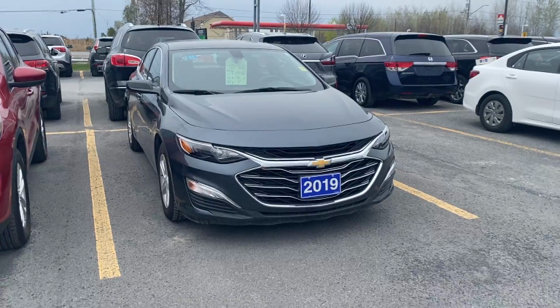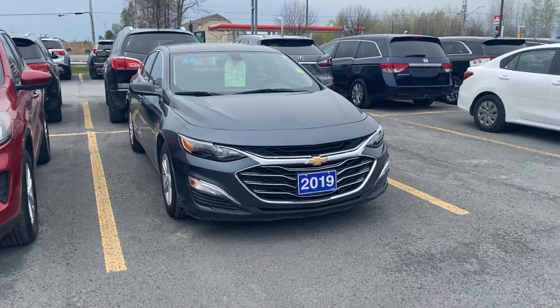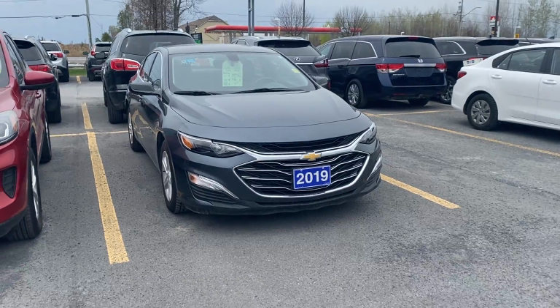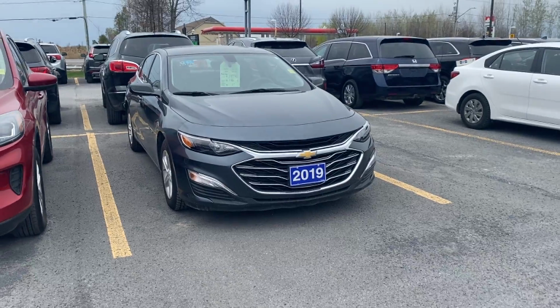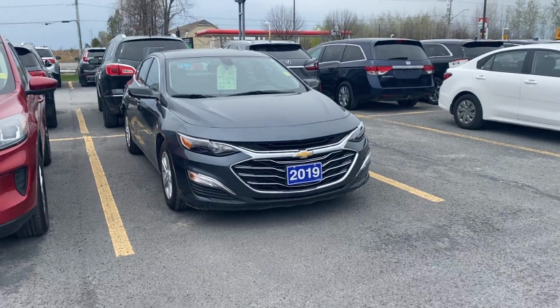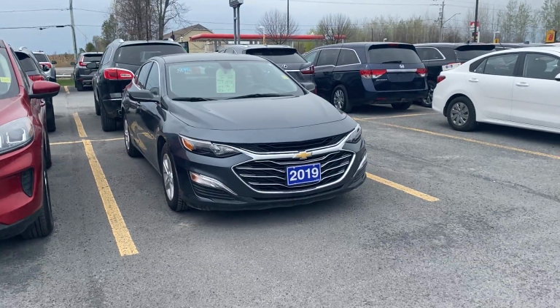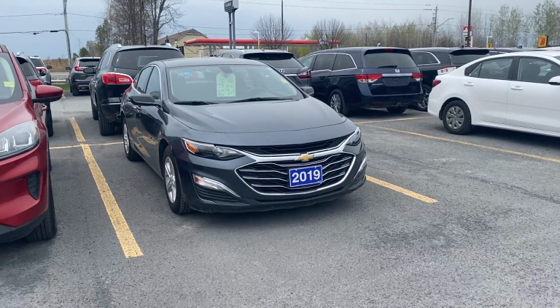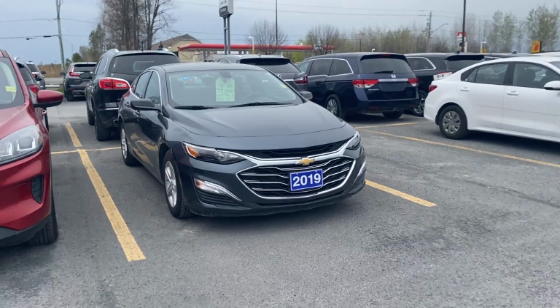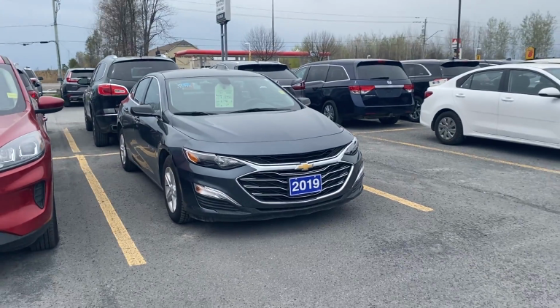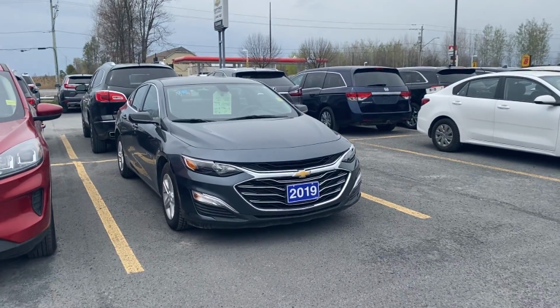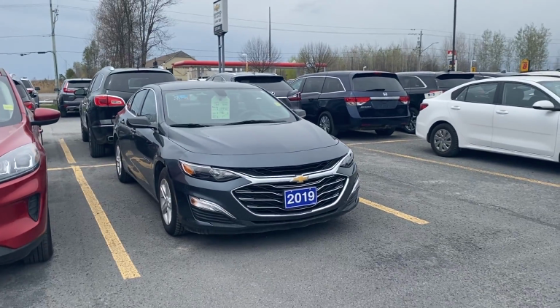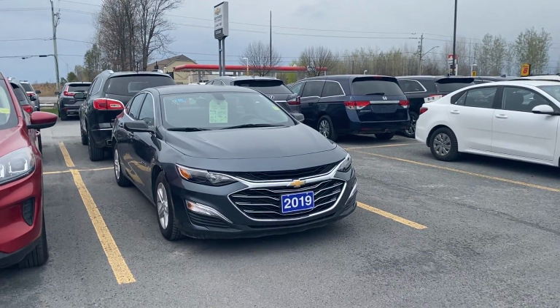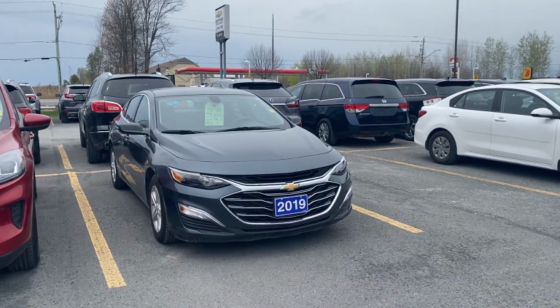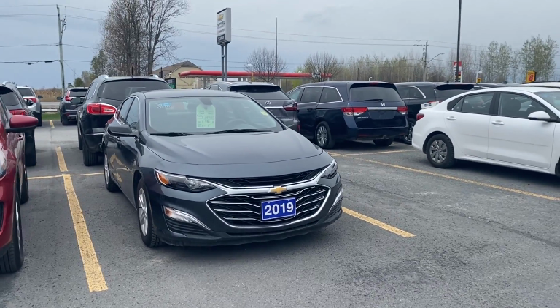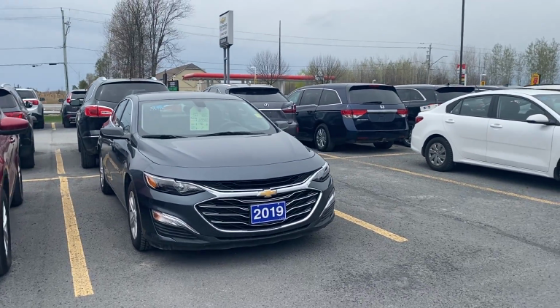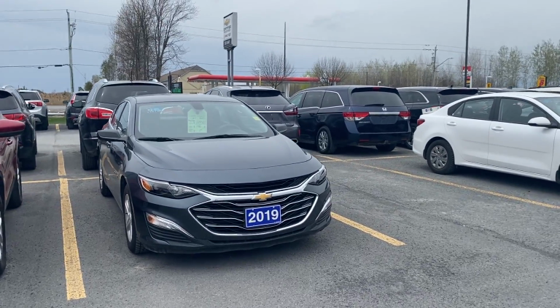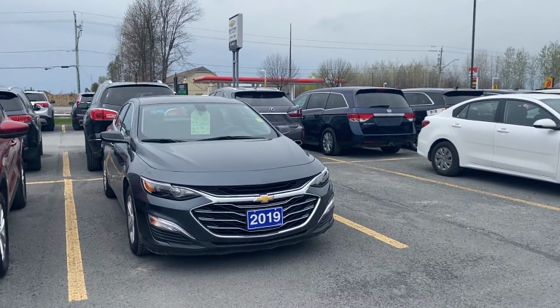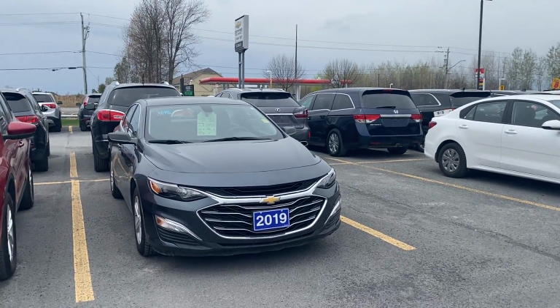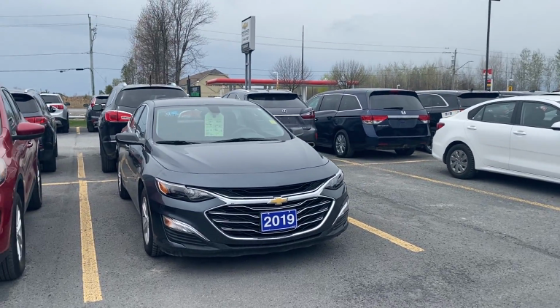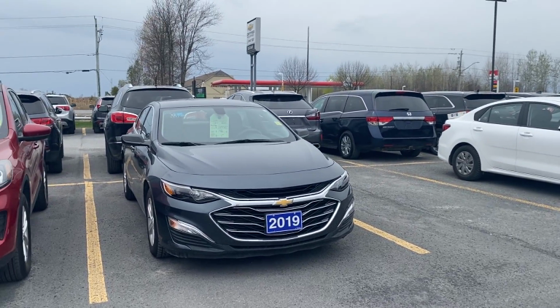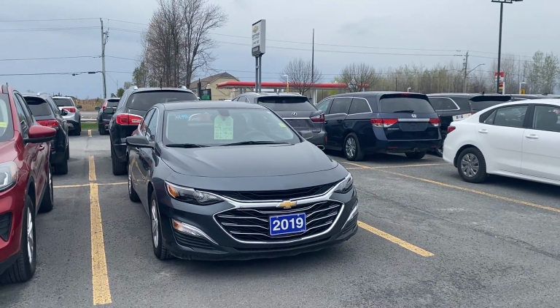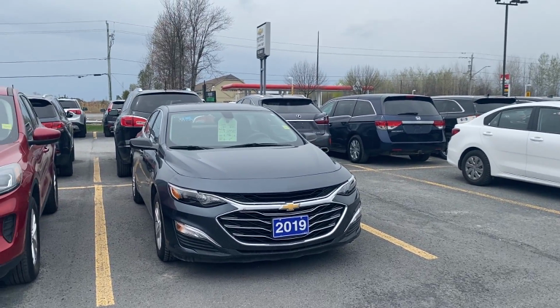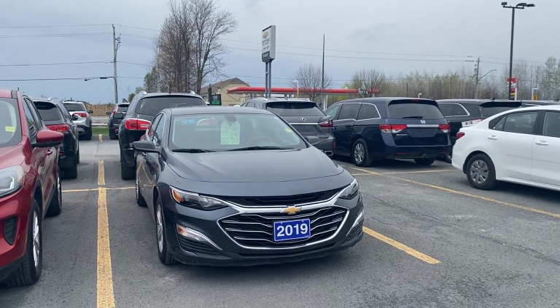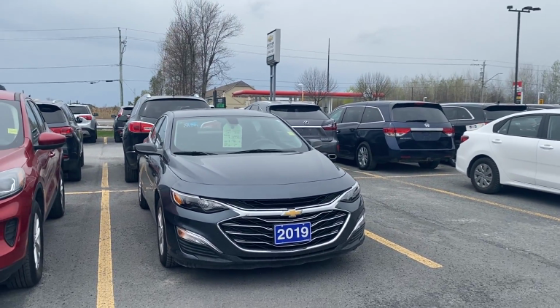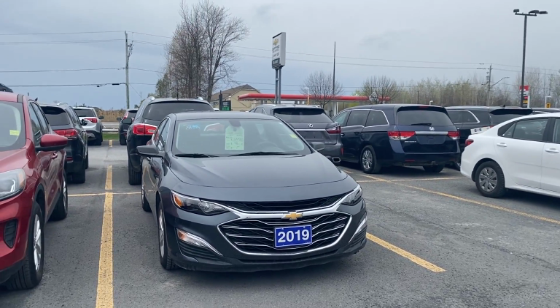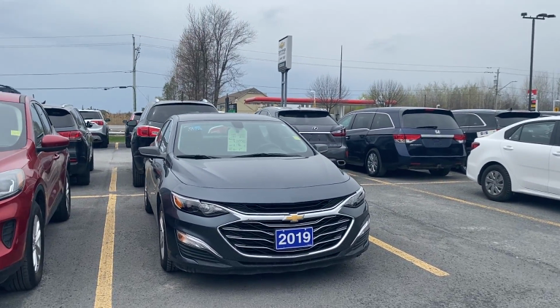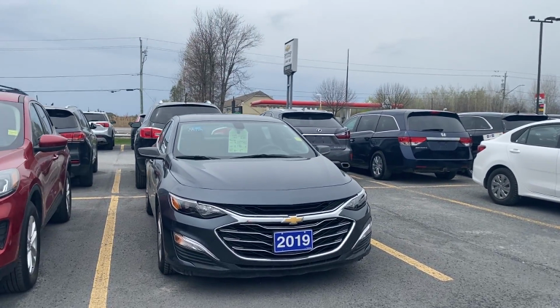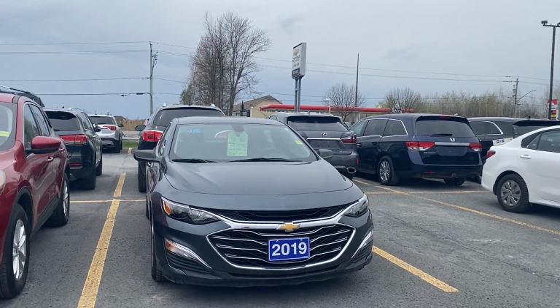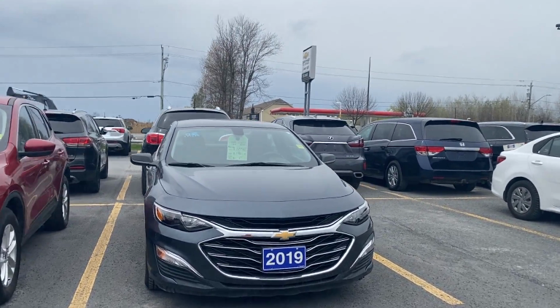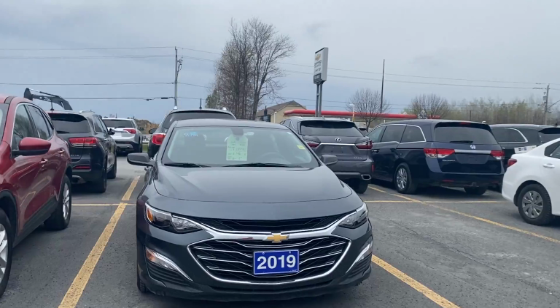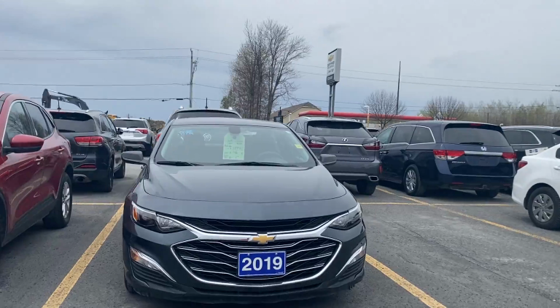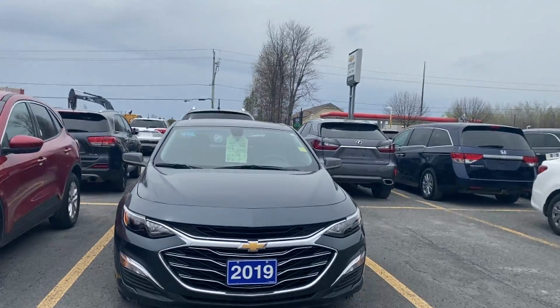Hey everyone, welcome back to CYGM's Virtual Showroom. We've got another beautiful unit to show you here. It's a 2019 Chevy Malibu.